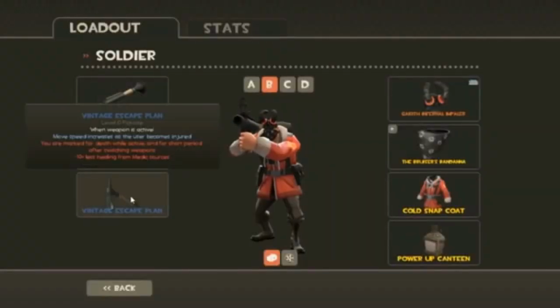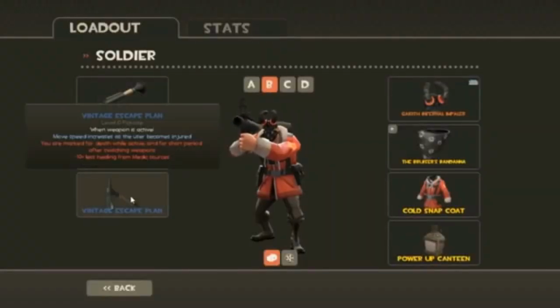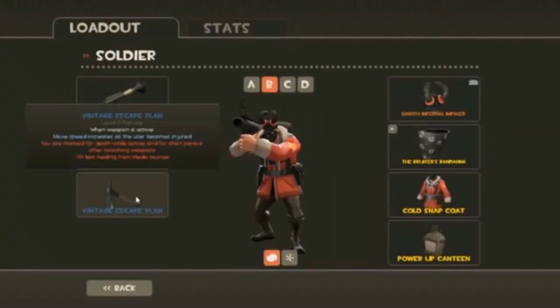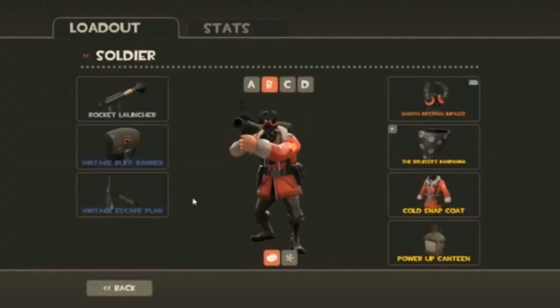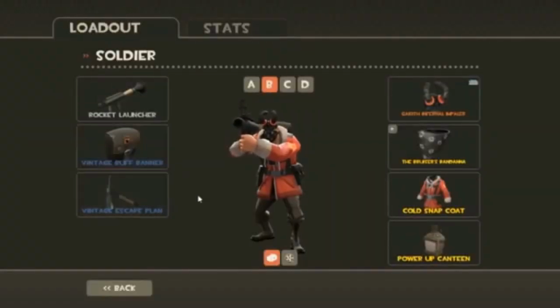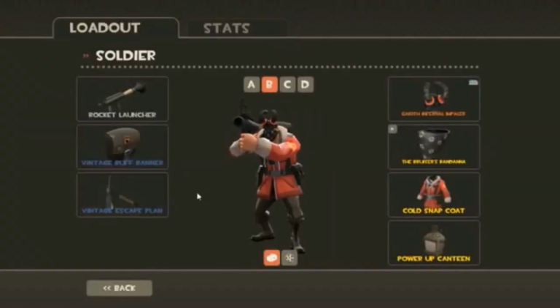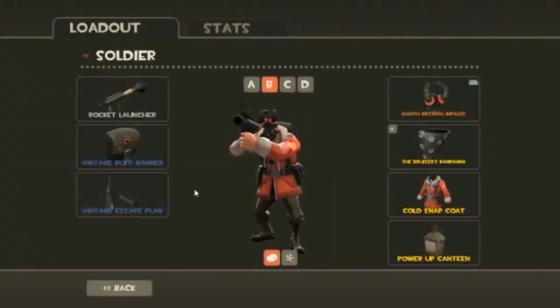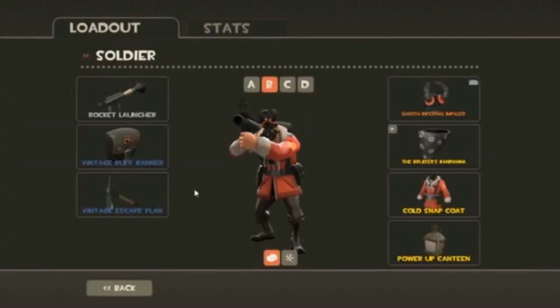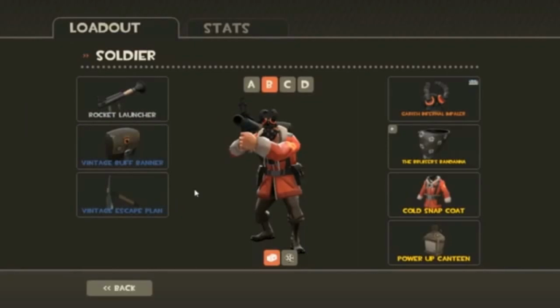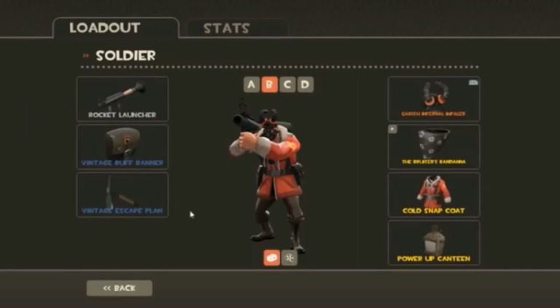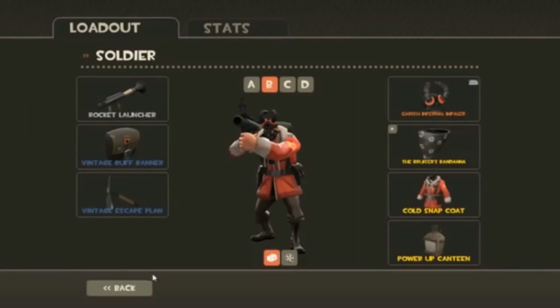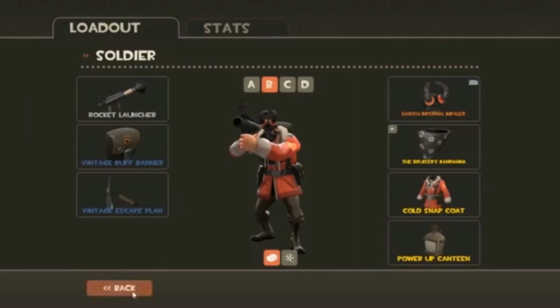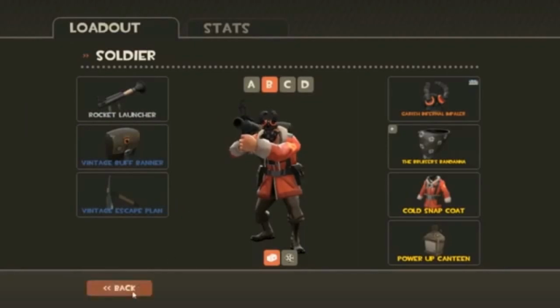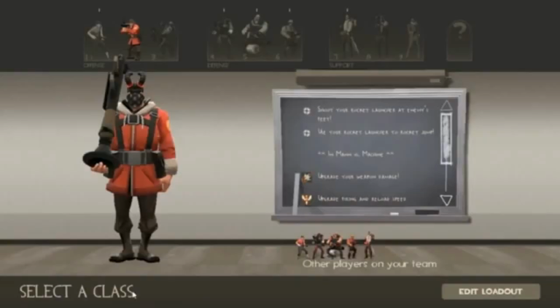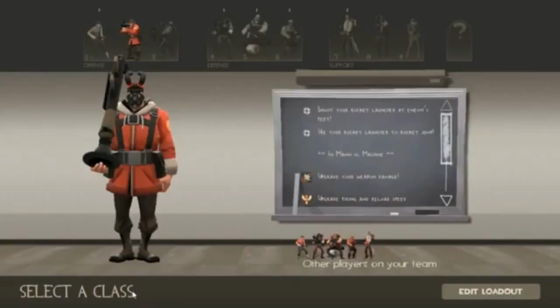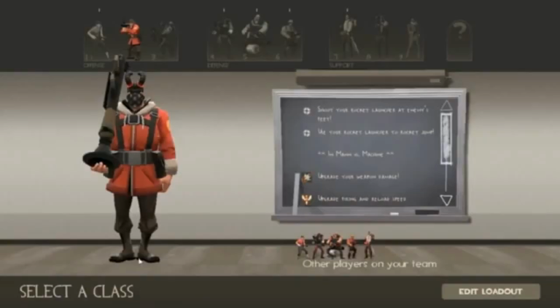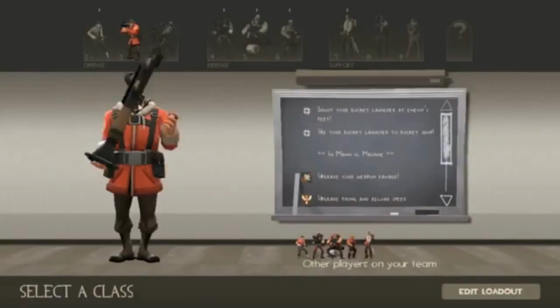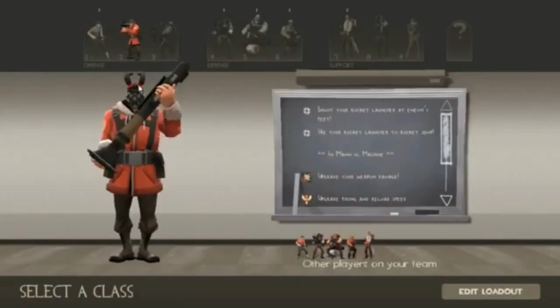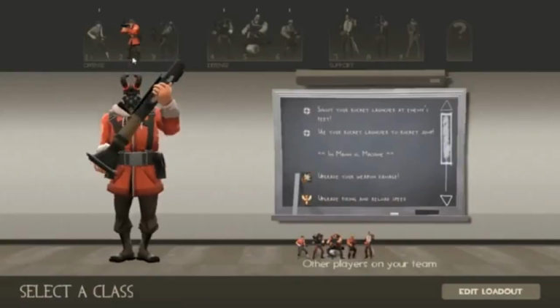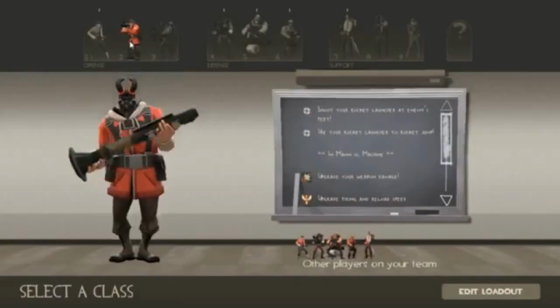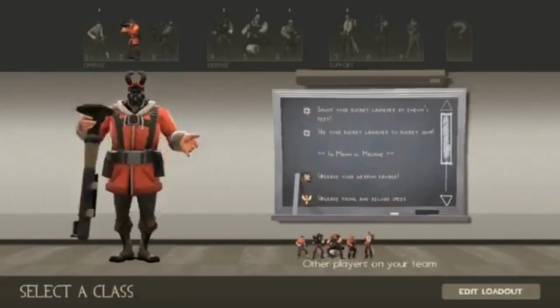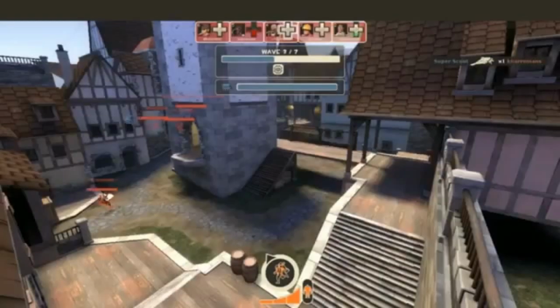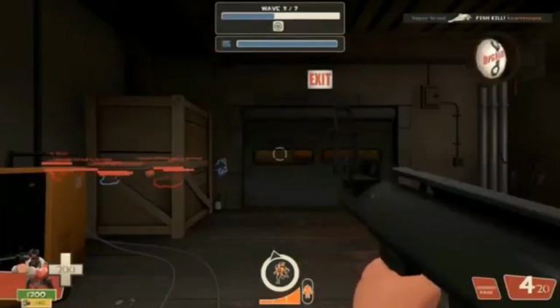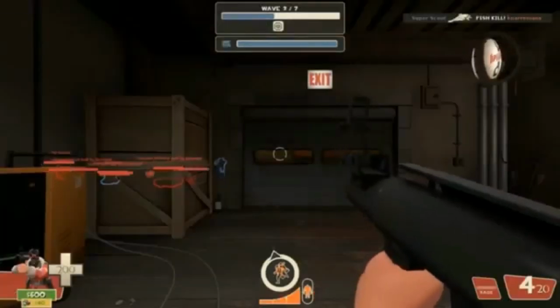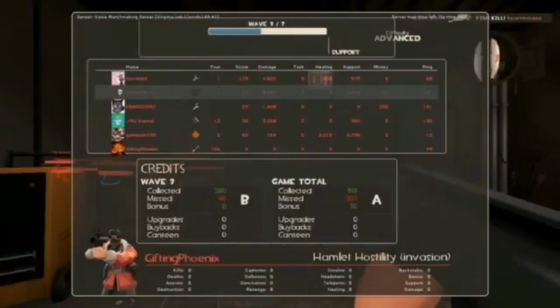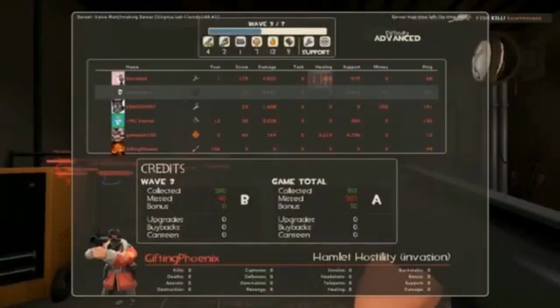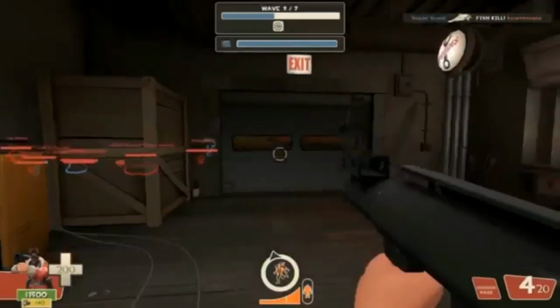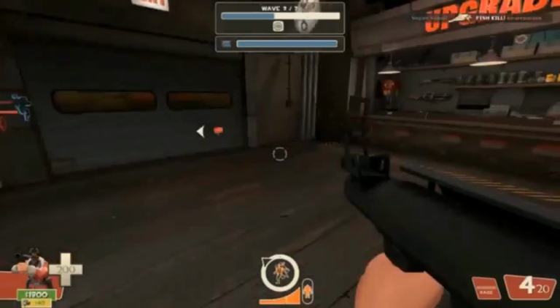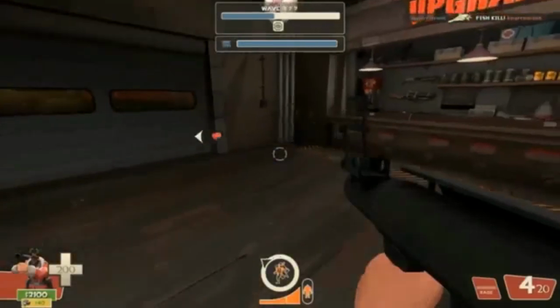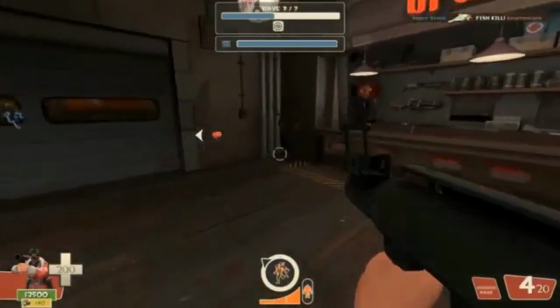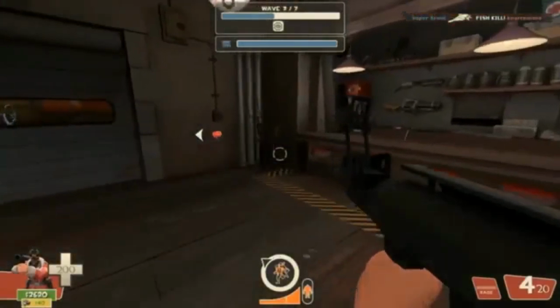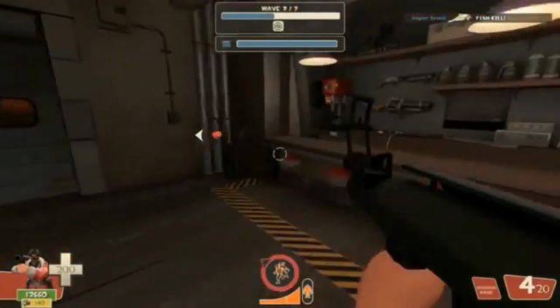Your loadout should be rocket launcher, buff banner, and the escape plan.